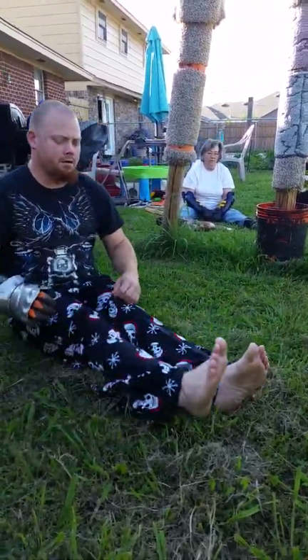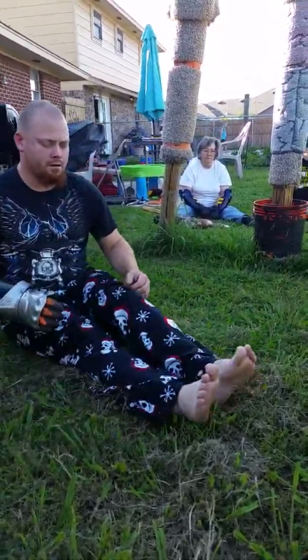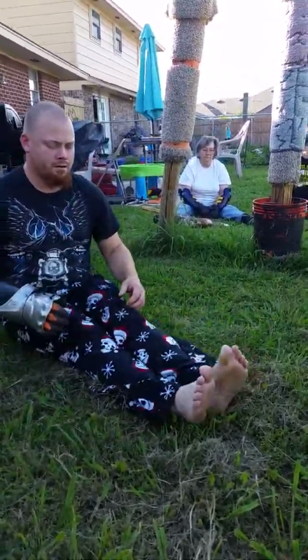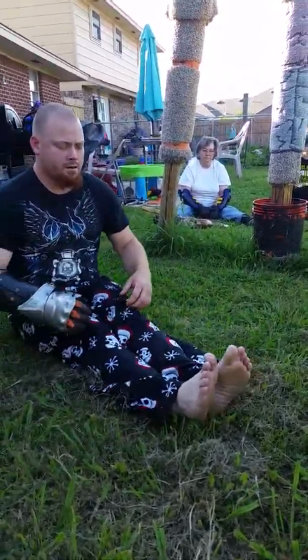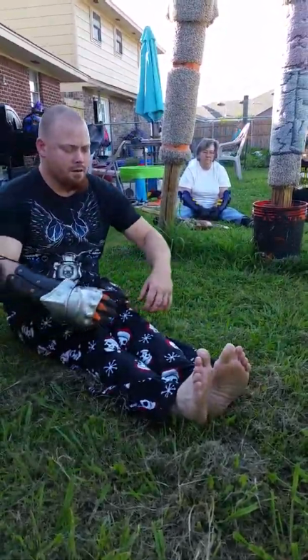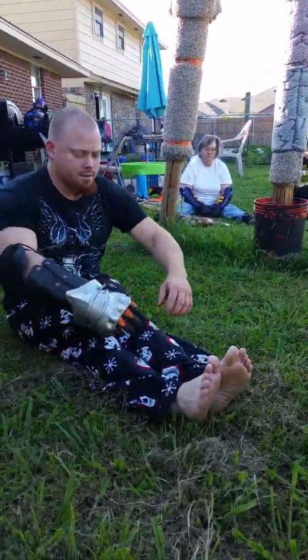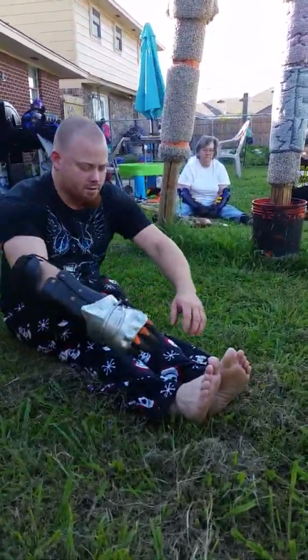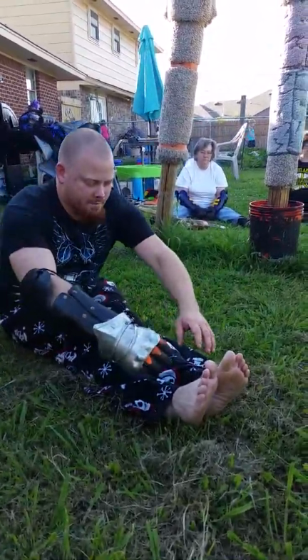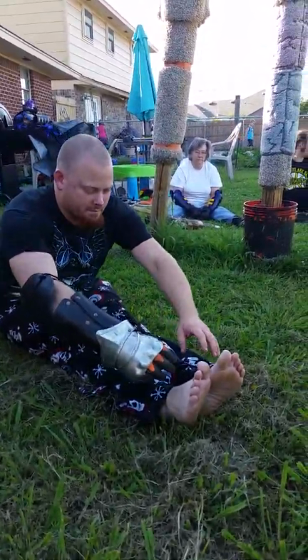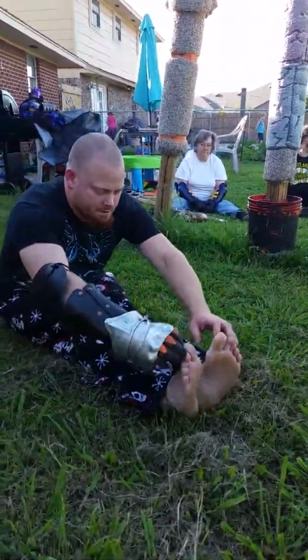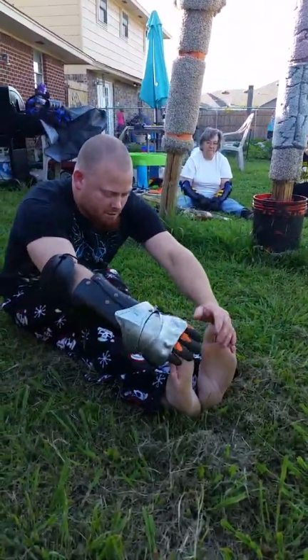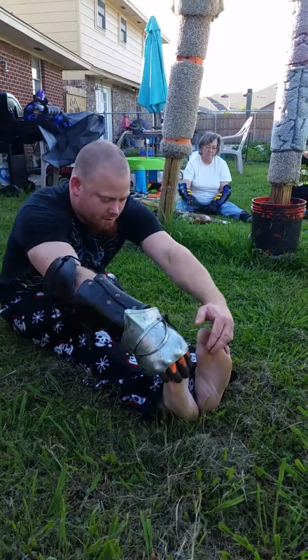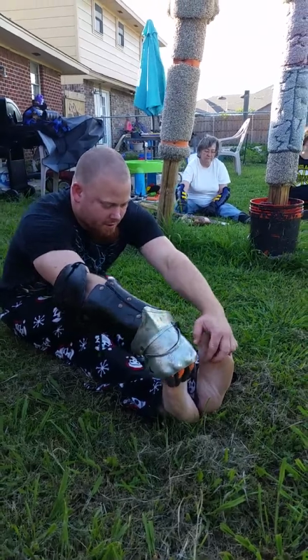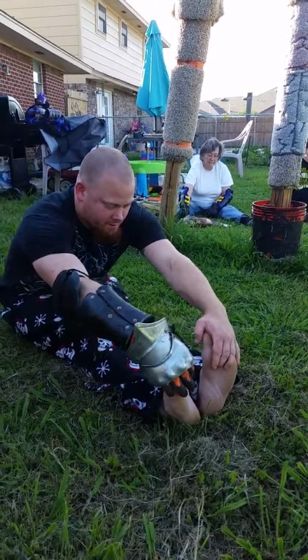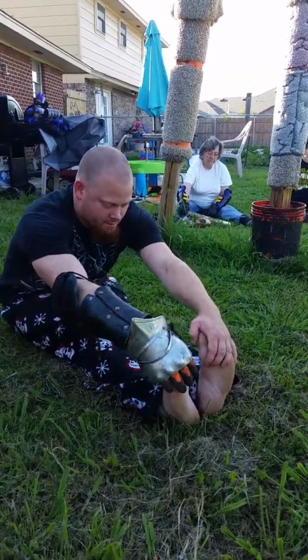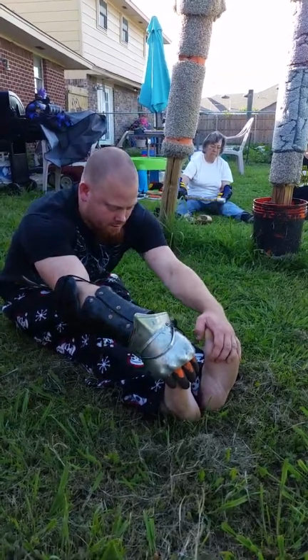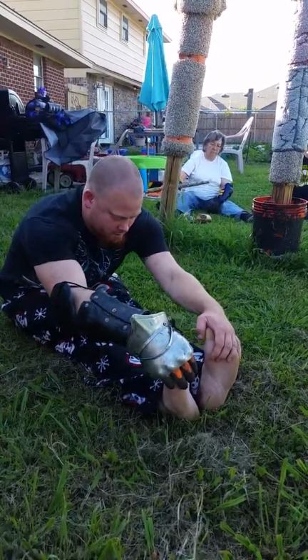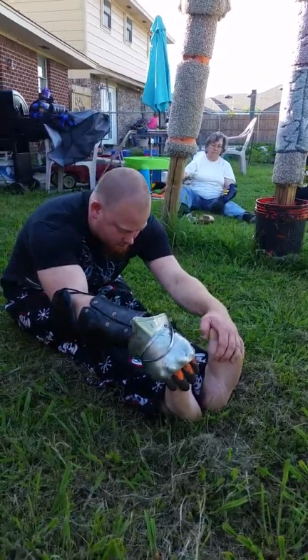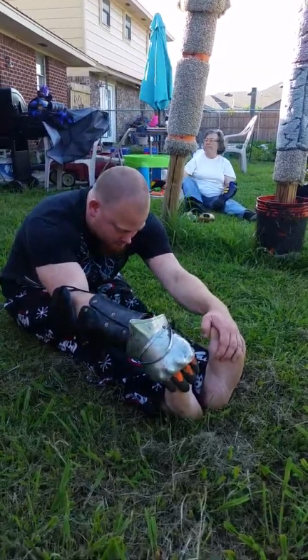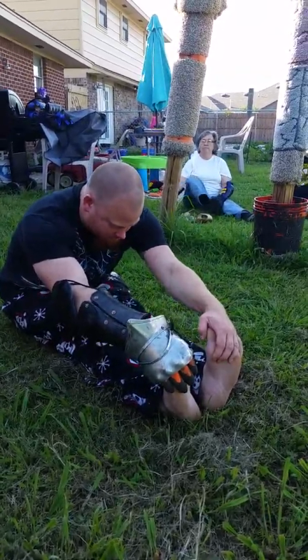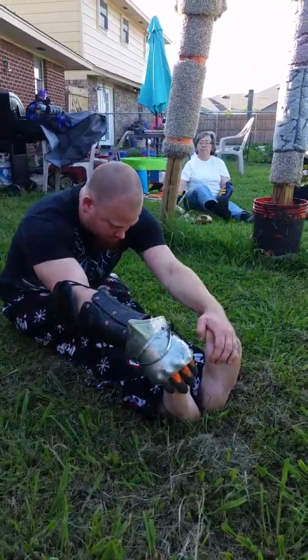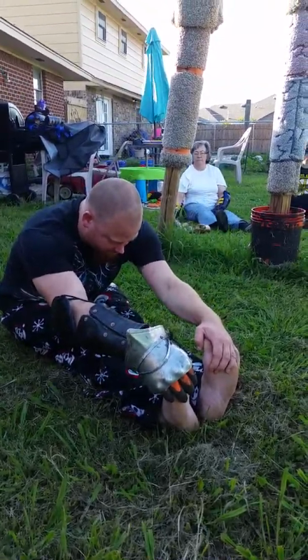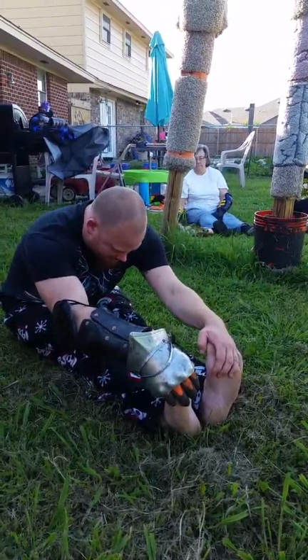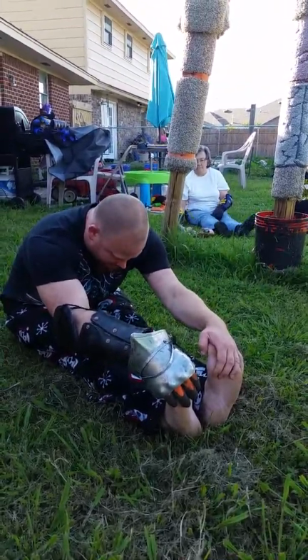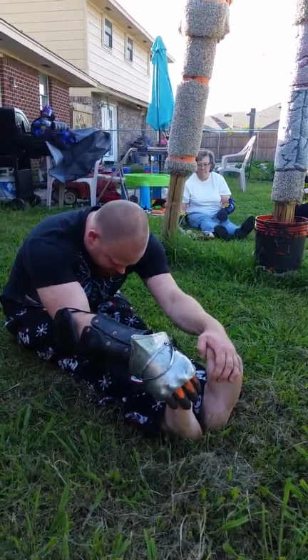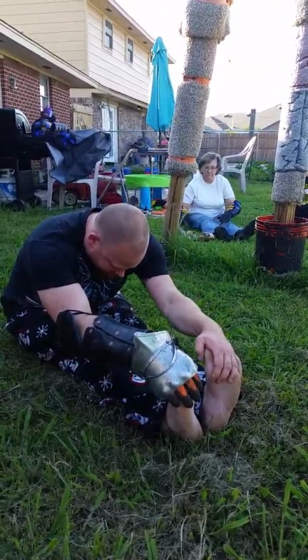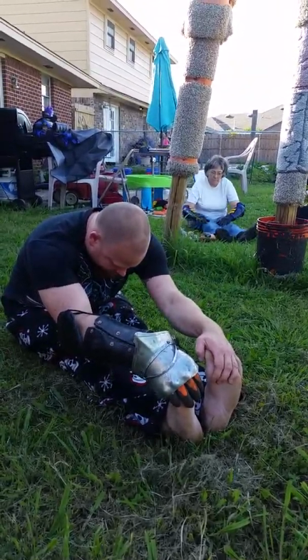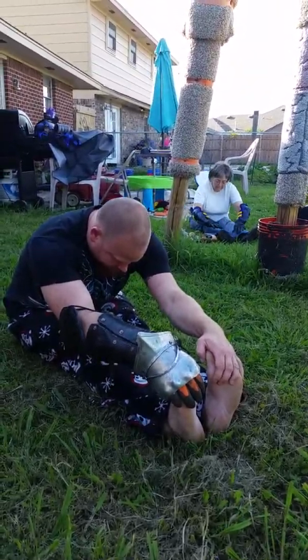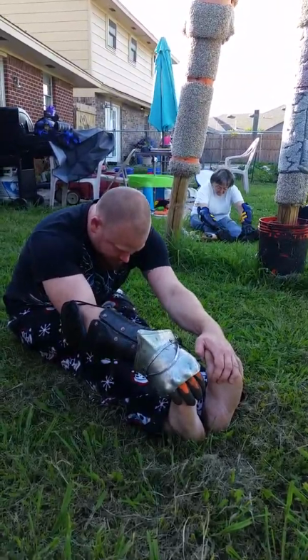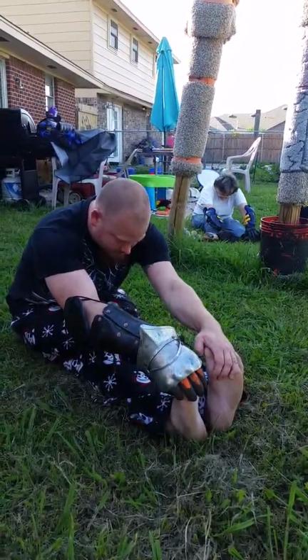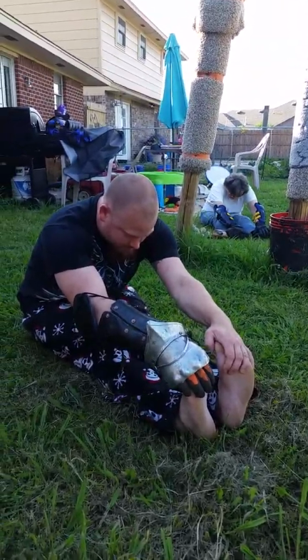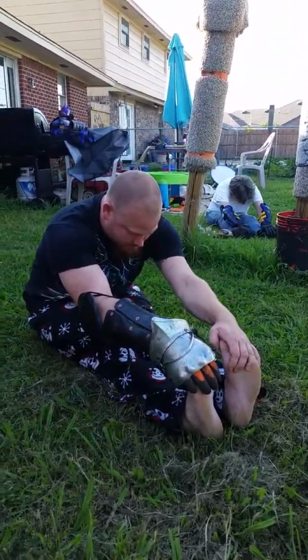Now, to stretch our calf muscles and the tendons behind the knees, we're simply going to pick up on our heel and lean forward.